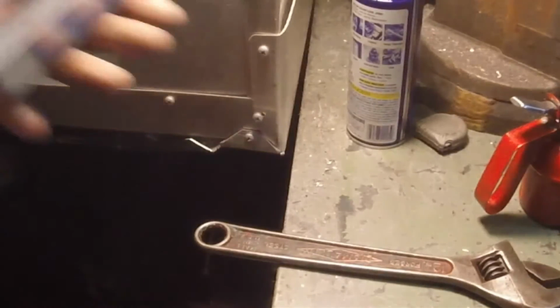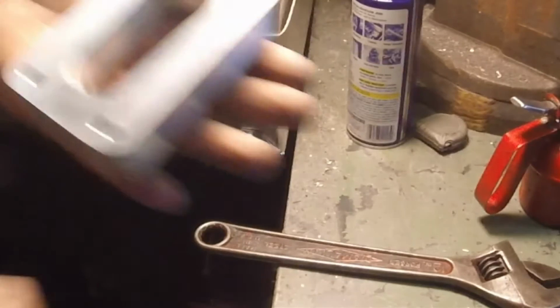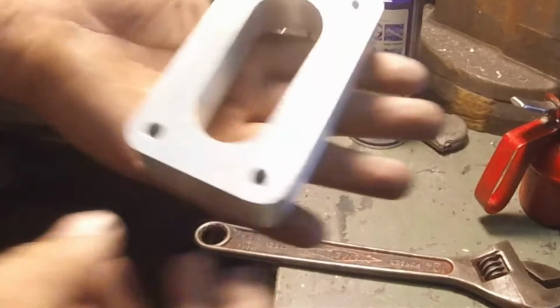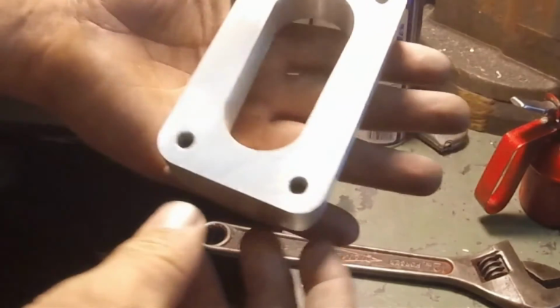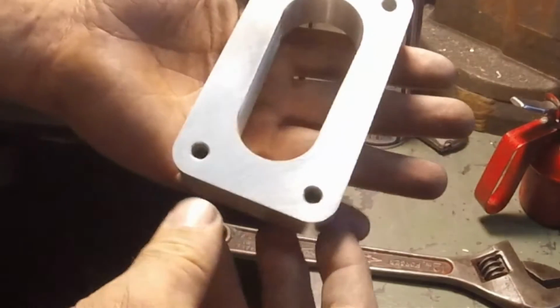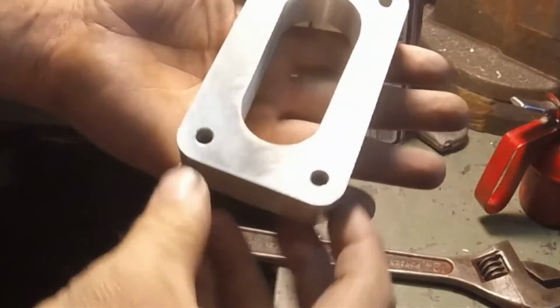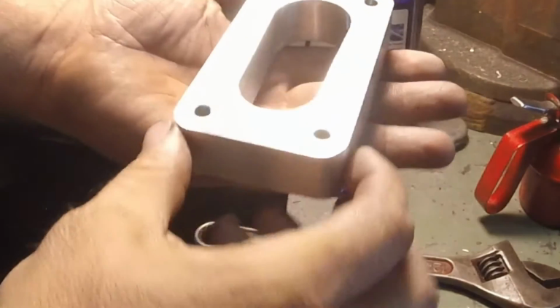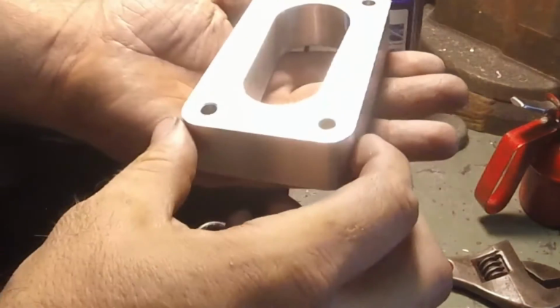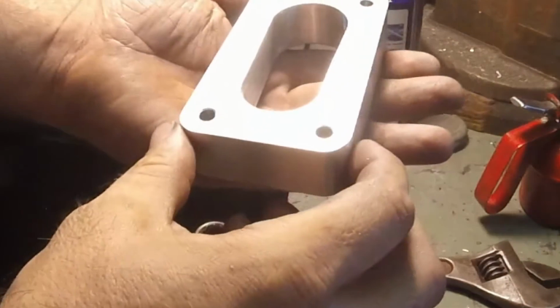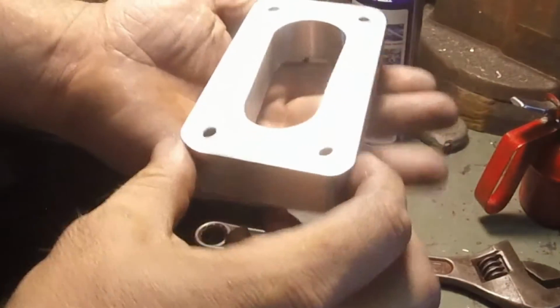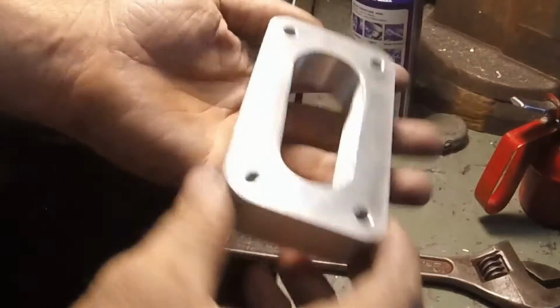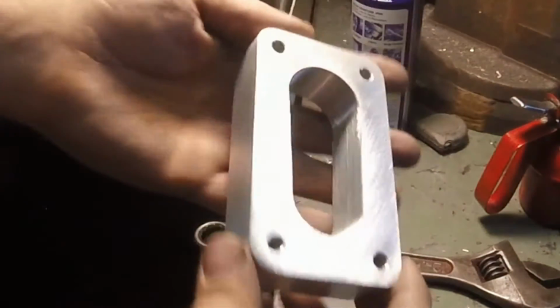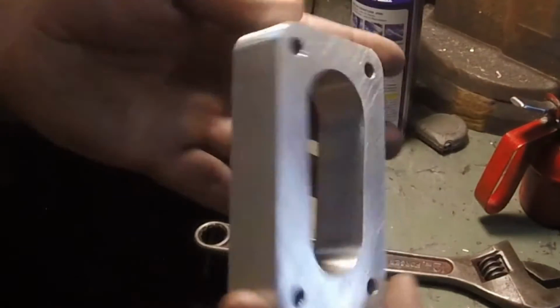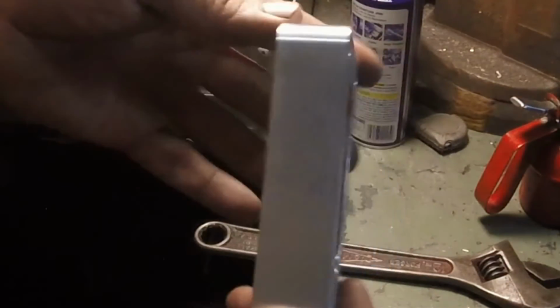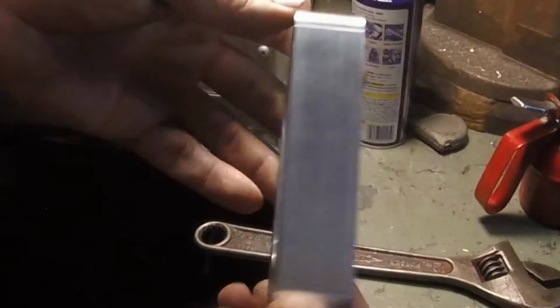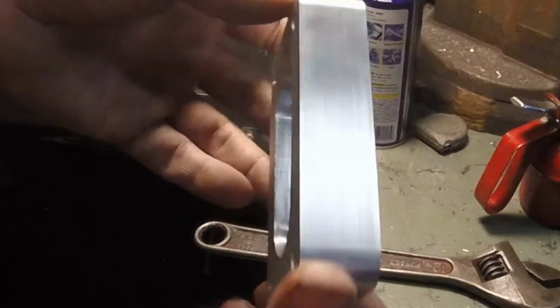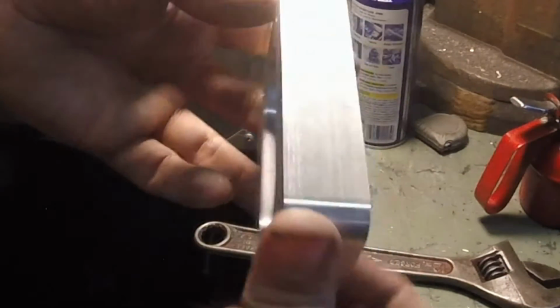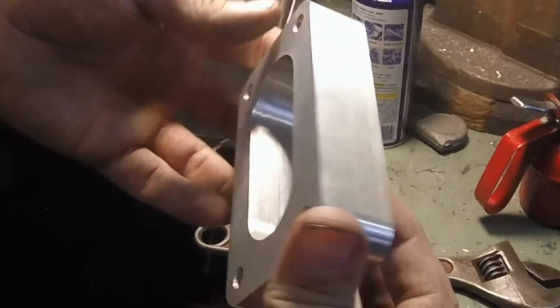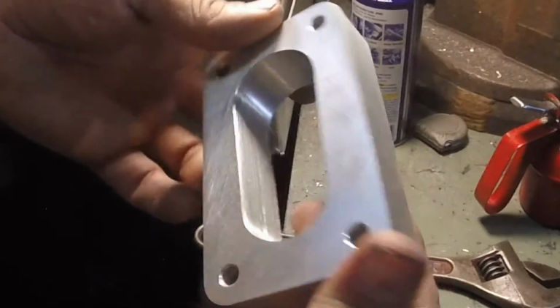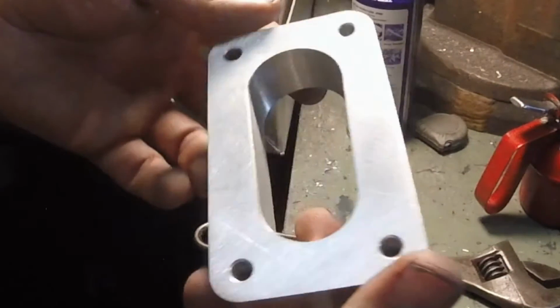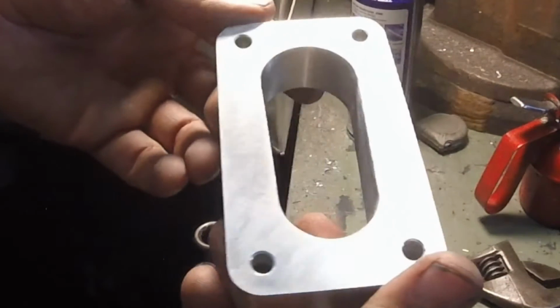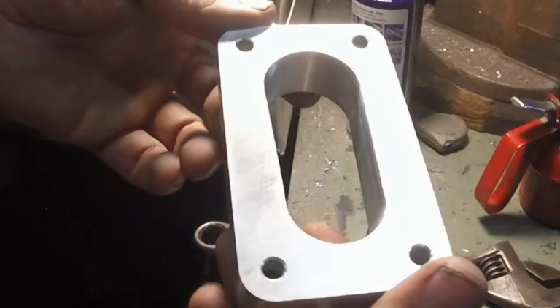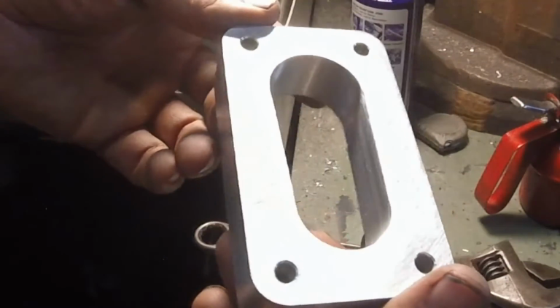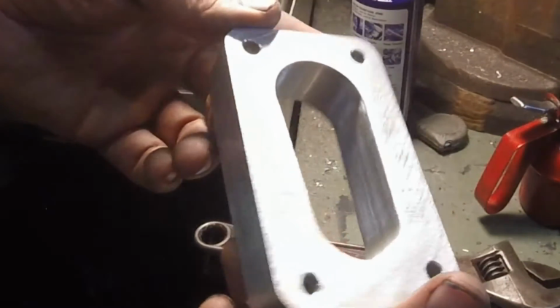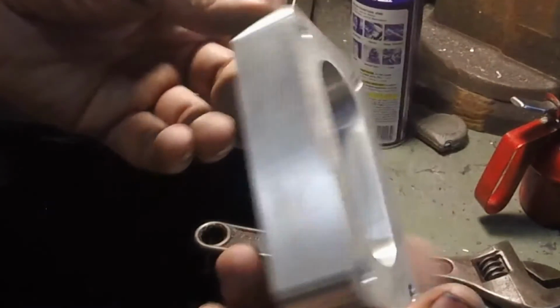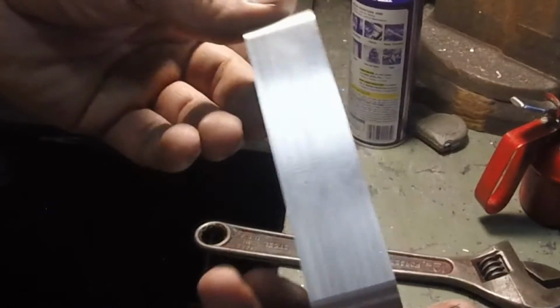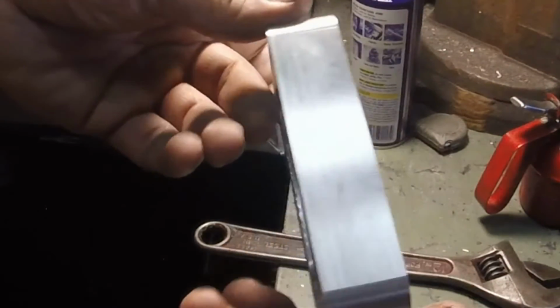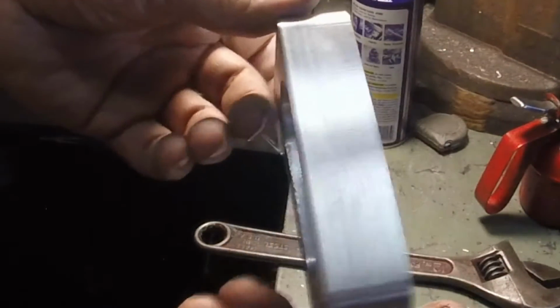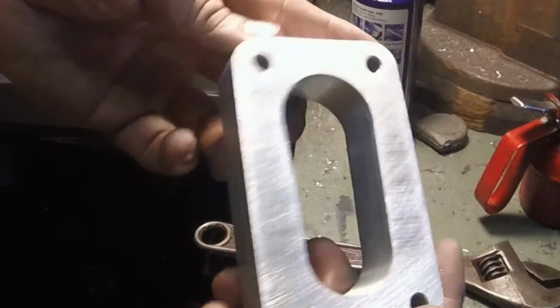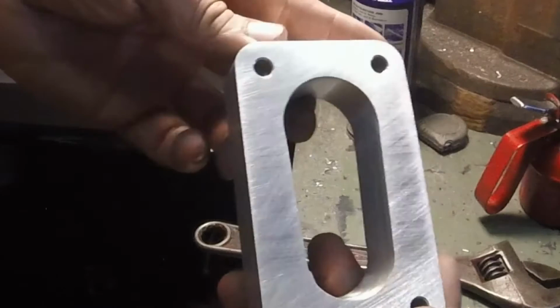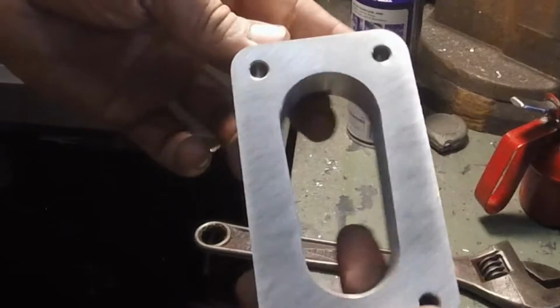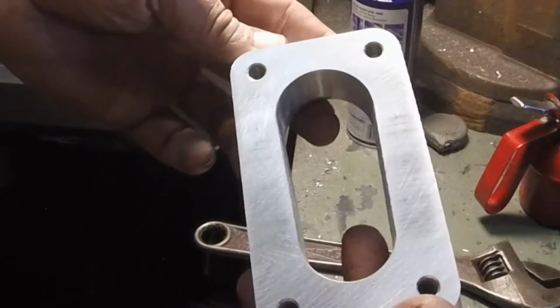There we go, that's better. One-inch spacer for a Weber DGV carburetor.